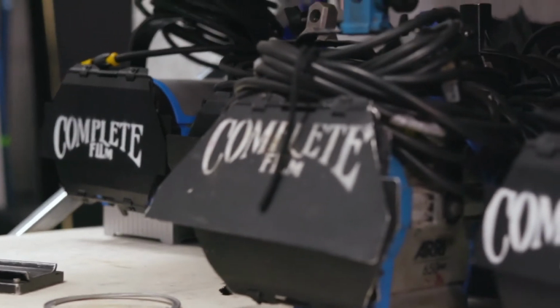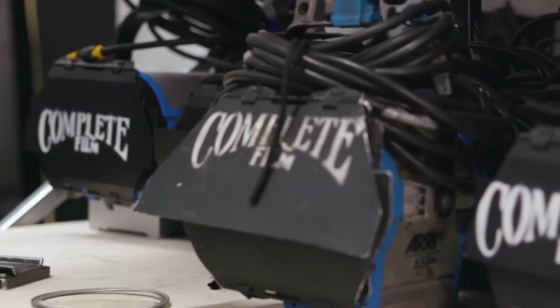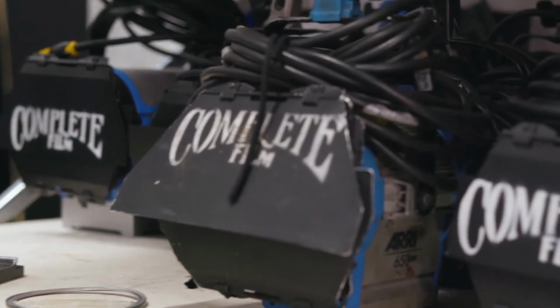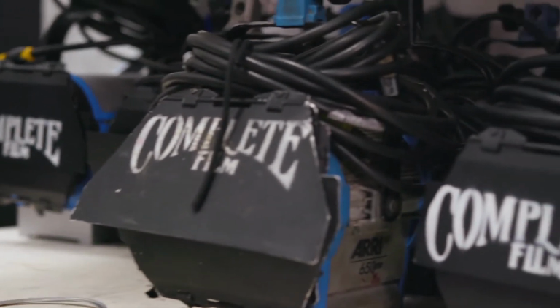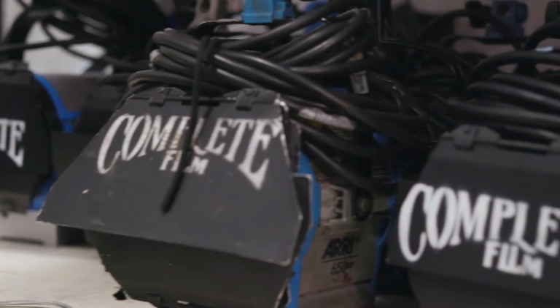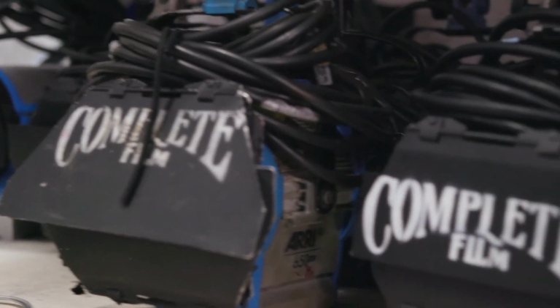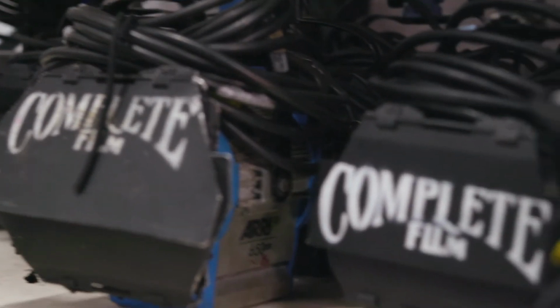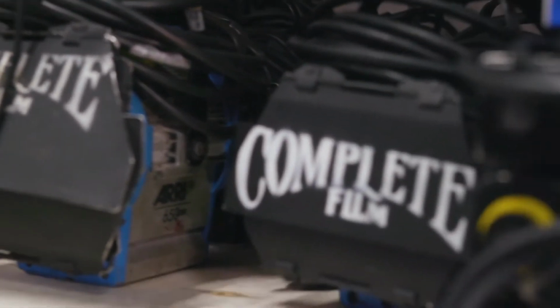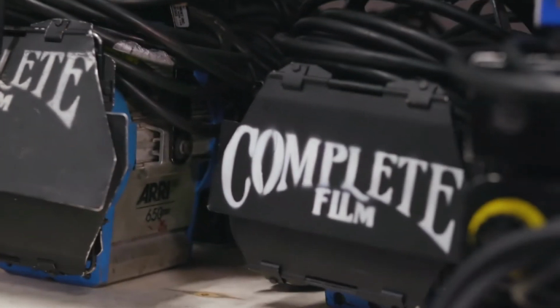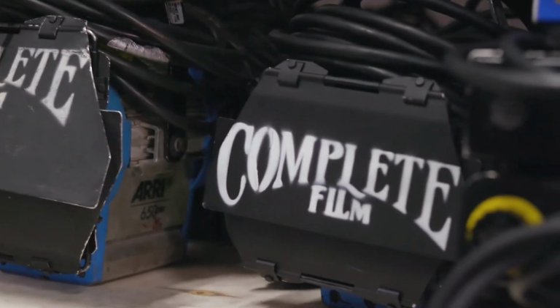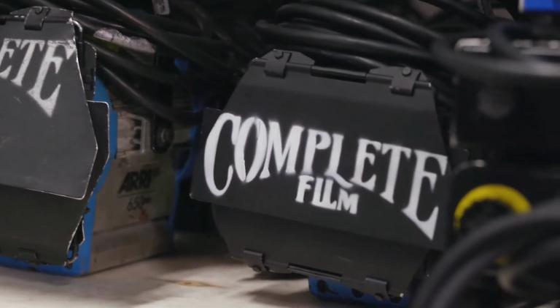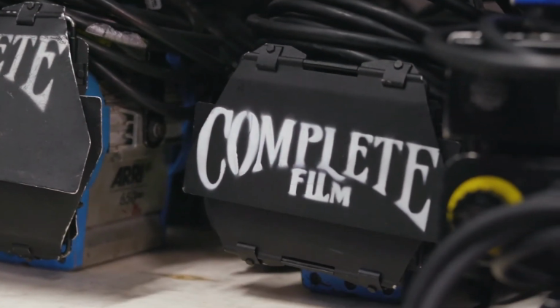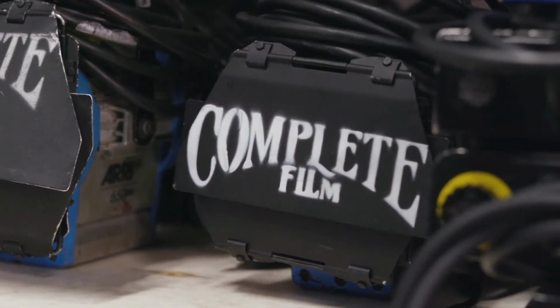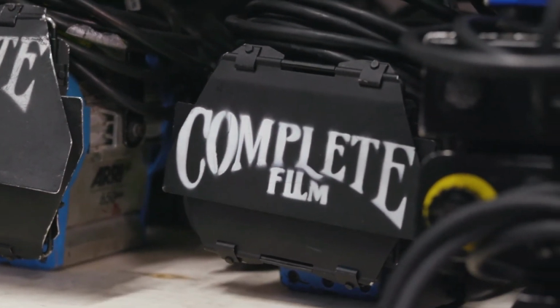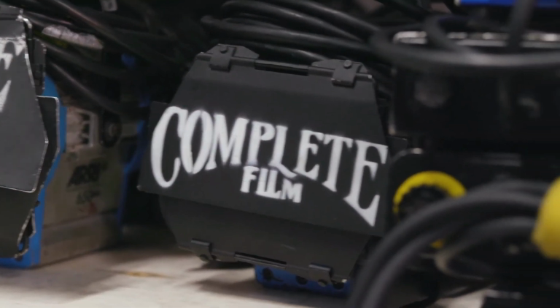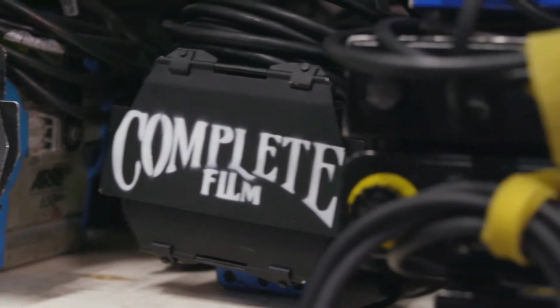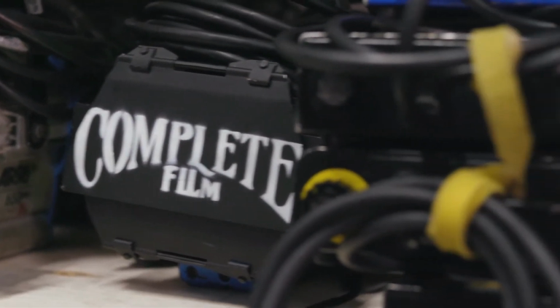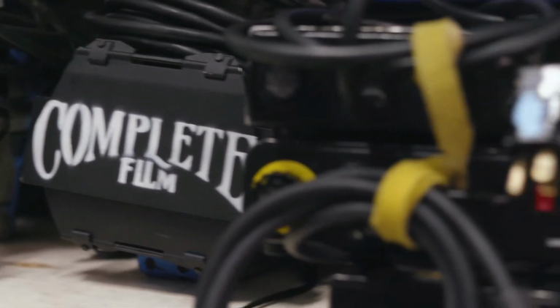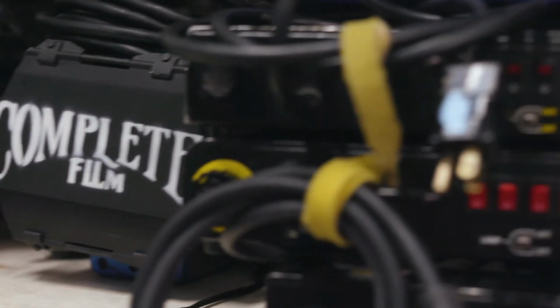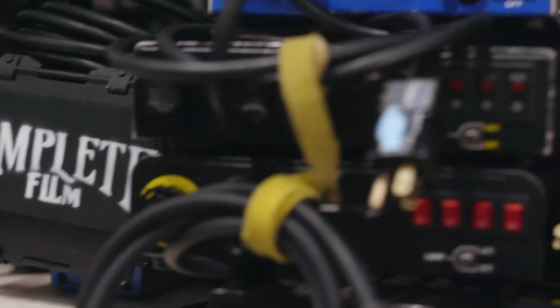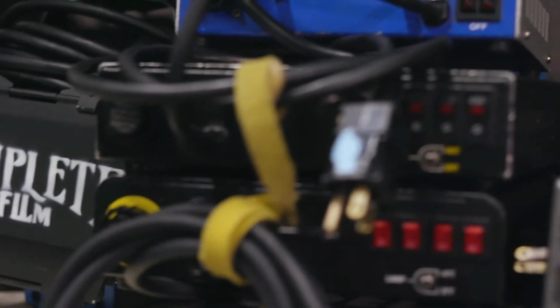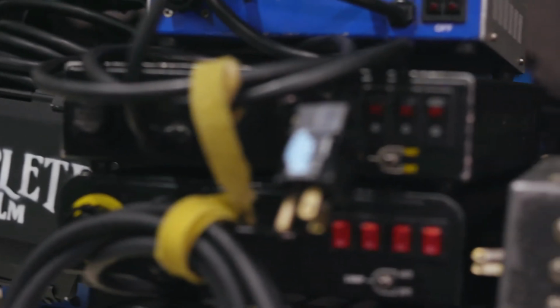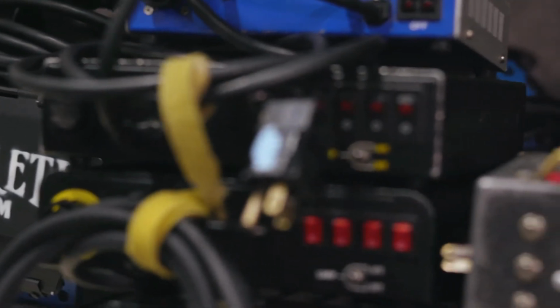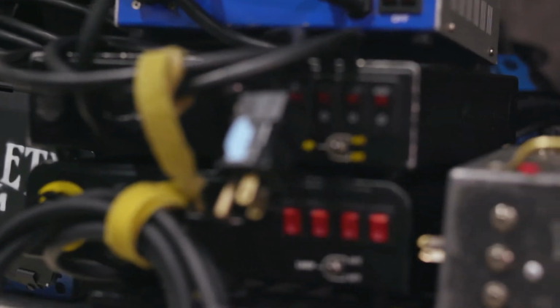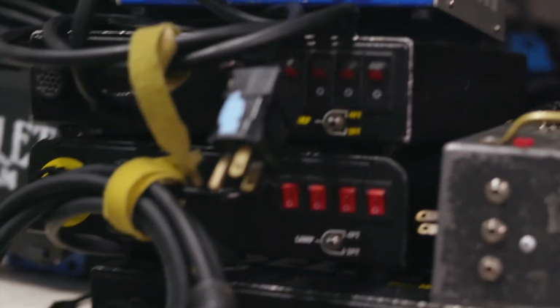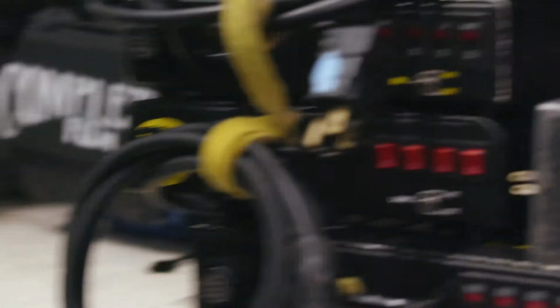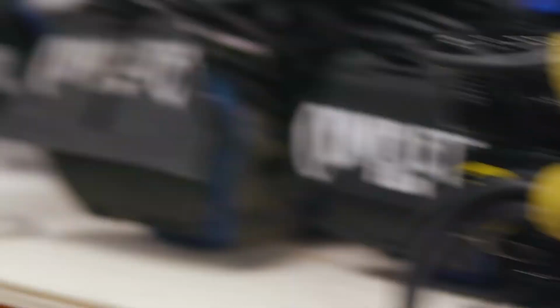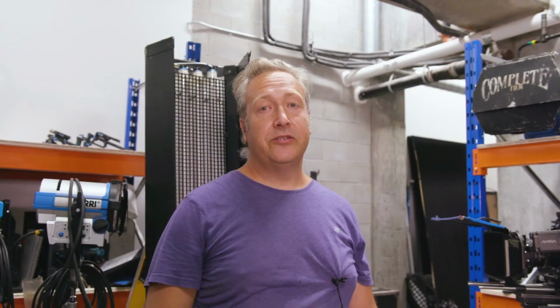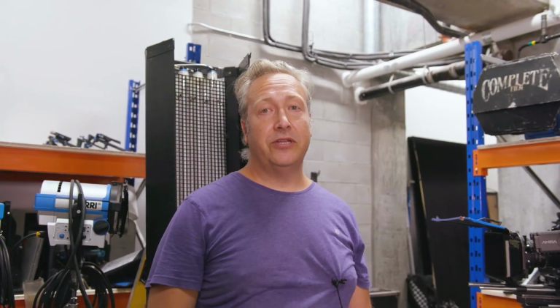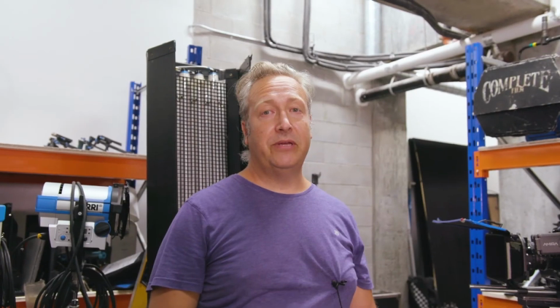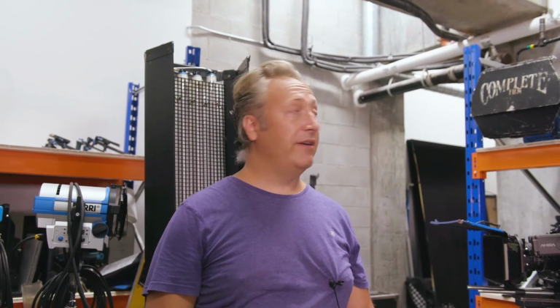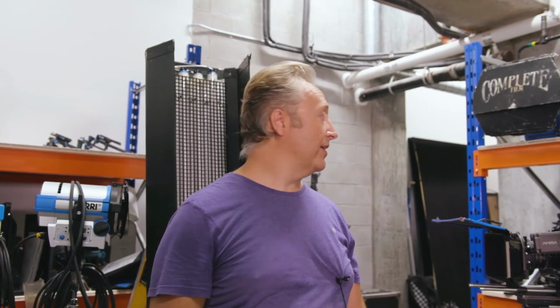And then we have some HMIs. And of course we have Kino Flo, which is the fluorescent stuff, and that's moving more and more into LED. So a little bit of everything.